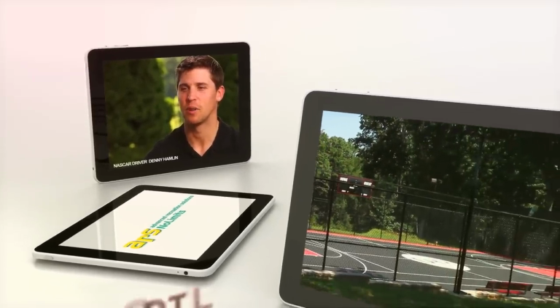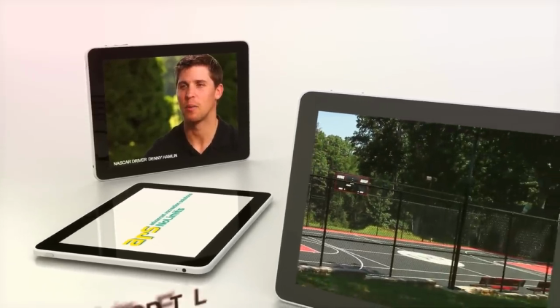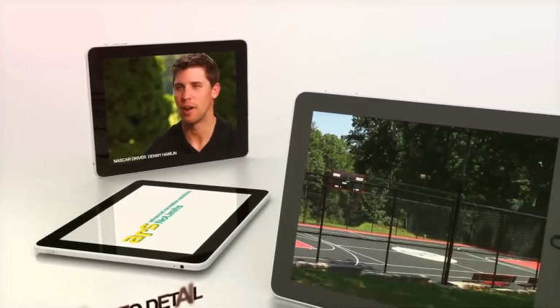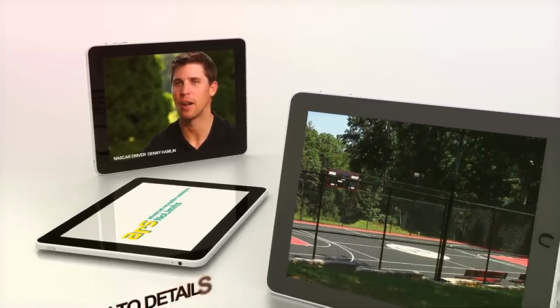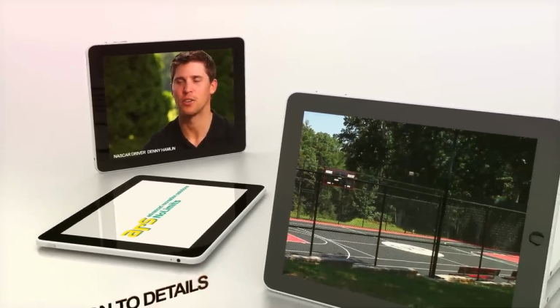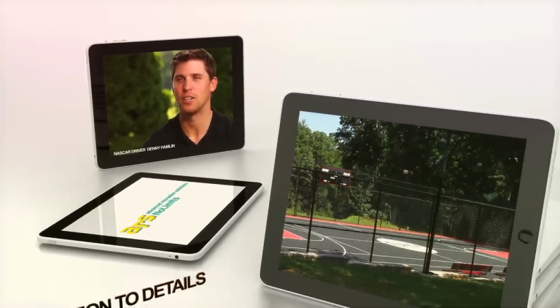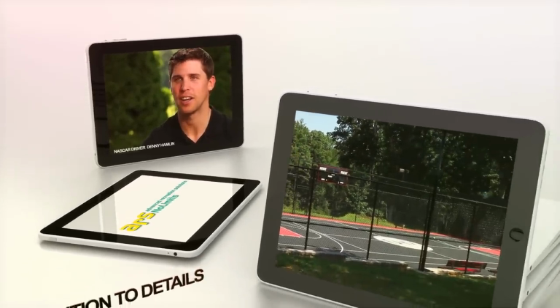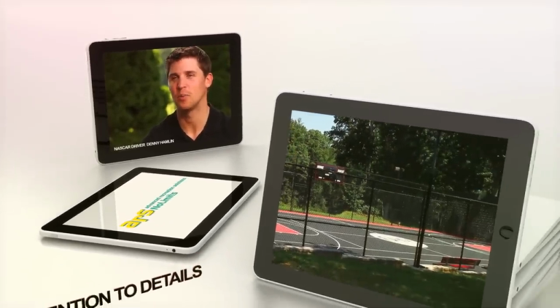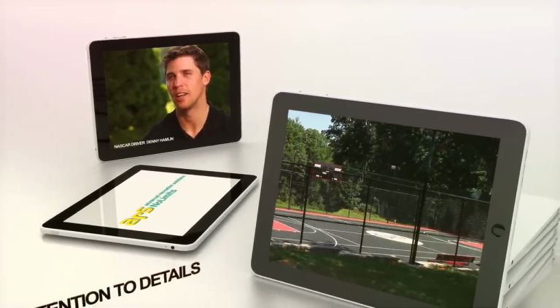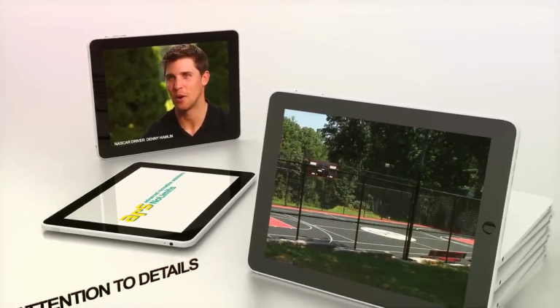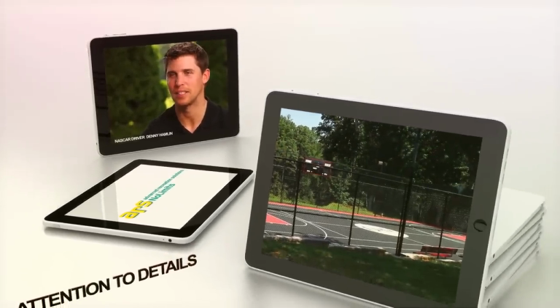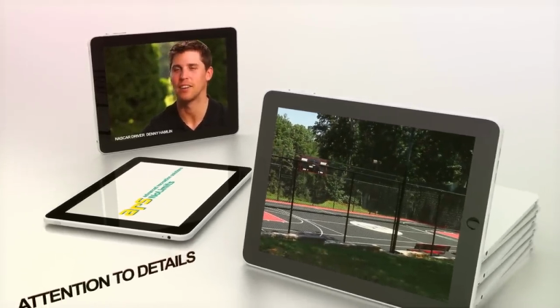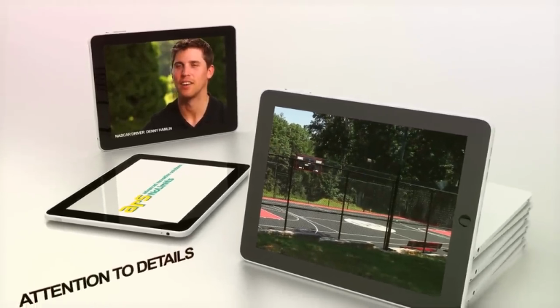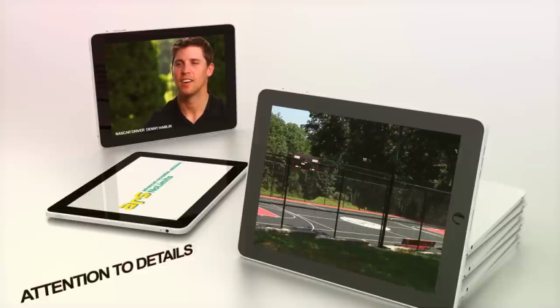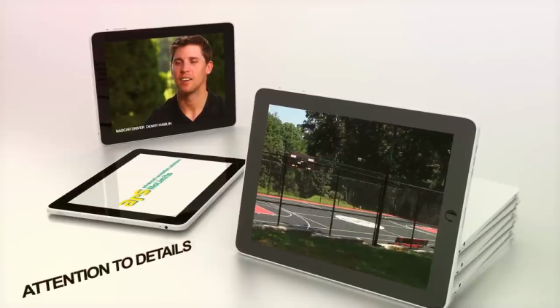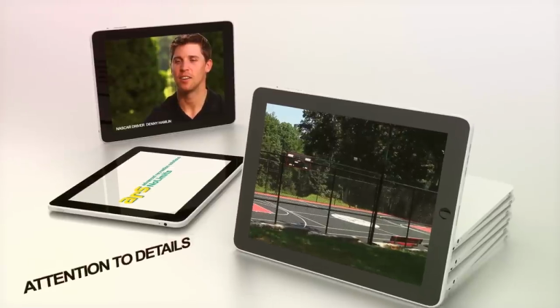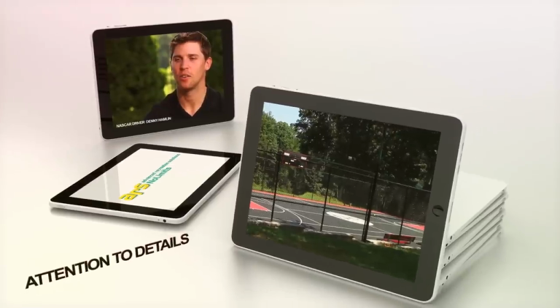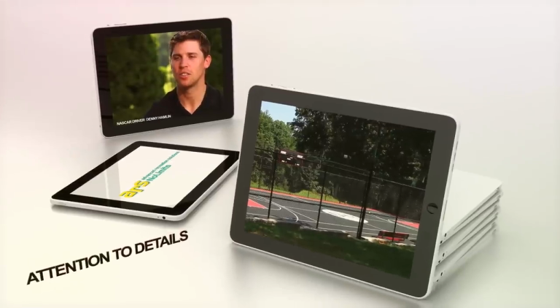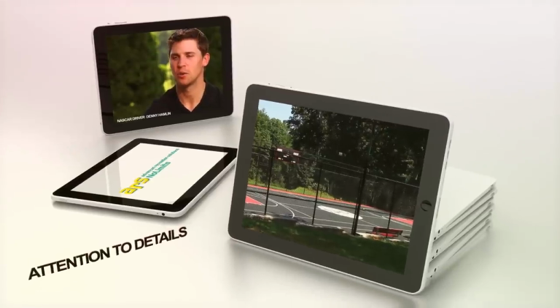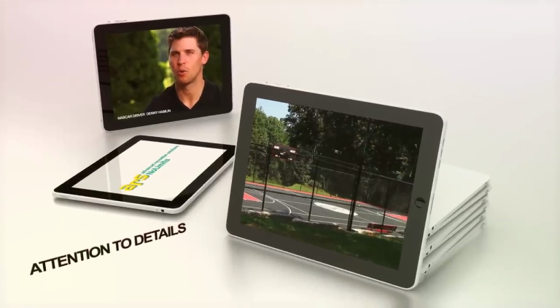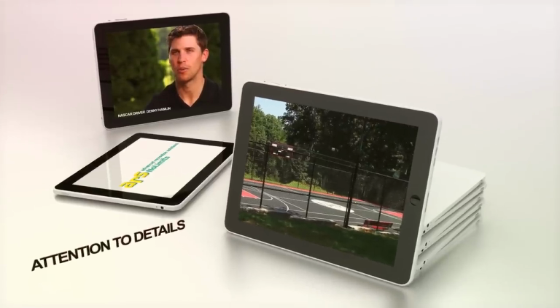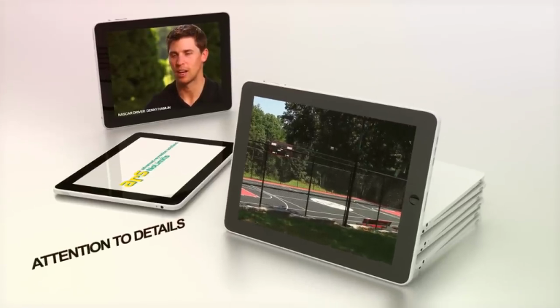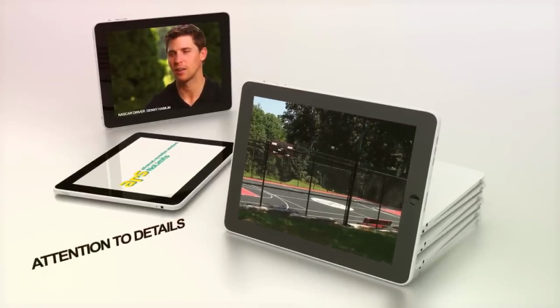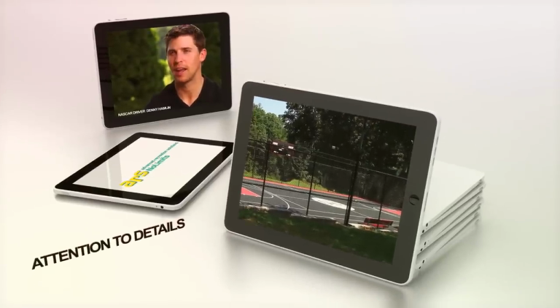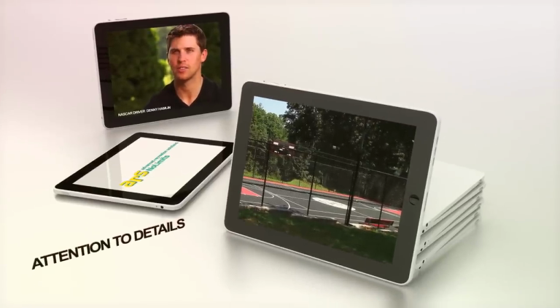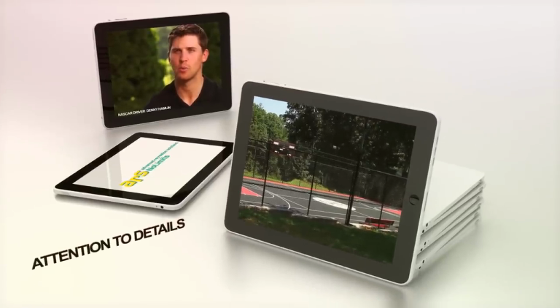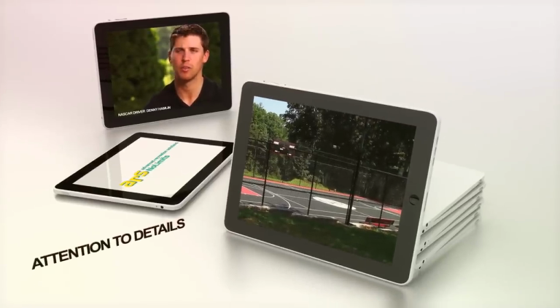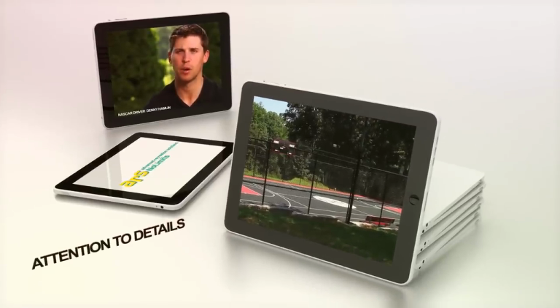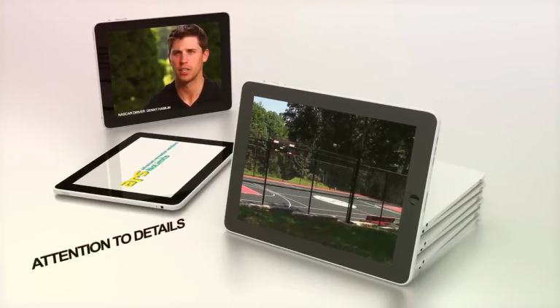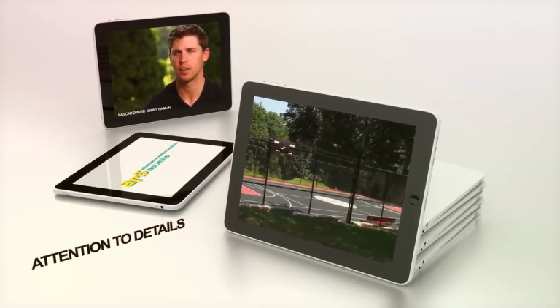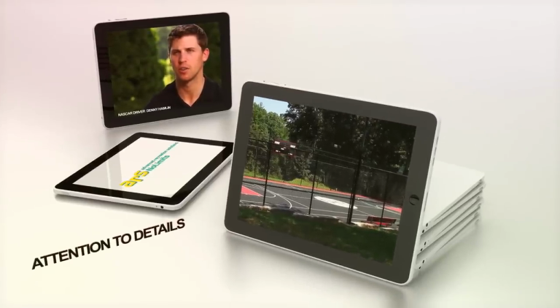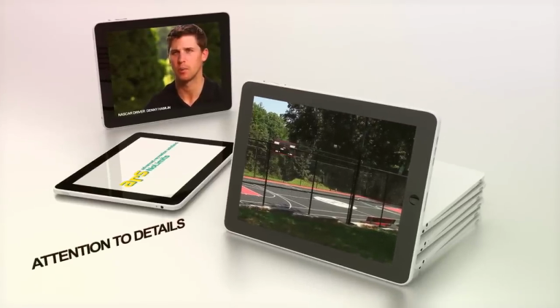Coming around, making sure they check in when they know I'm in town — those things are important because I like to be hands-on with every project that goes on at my house.